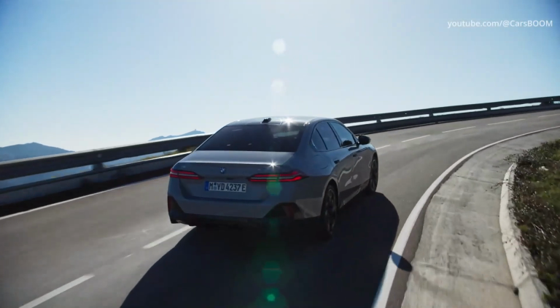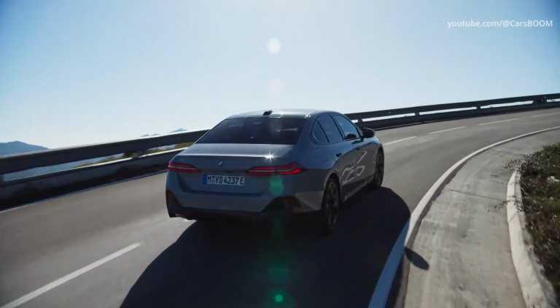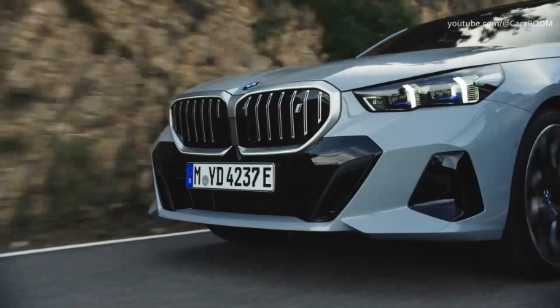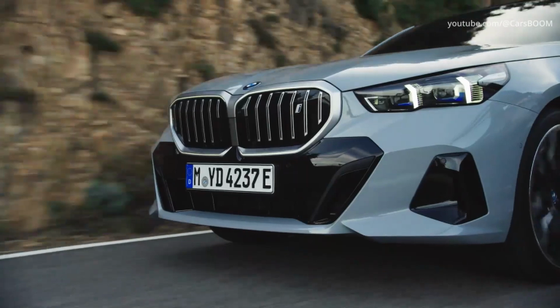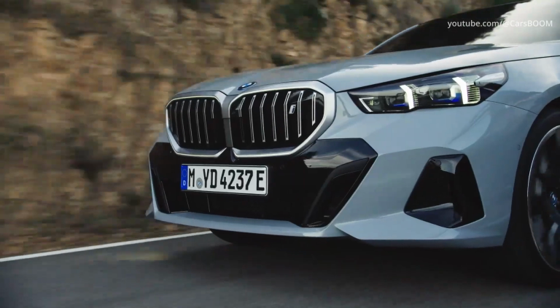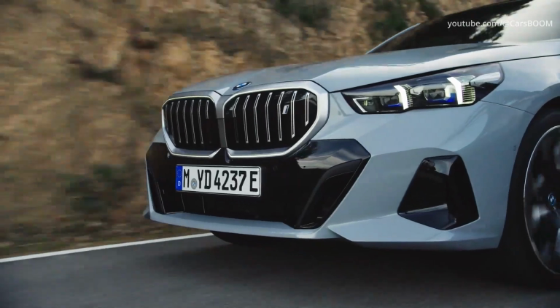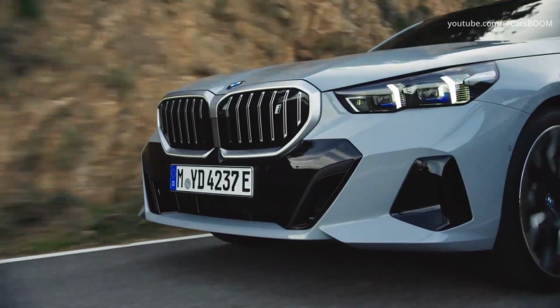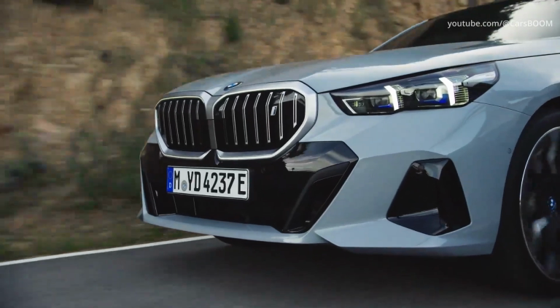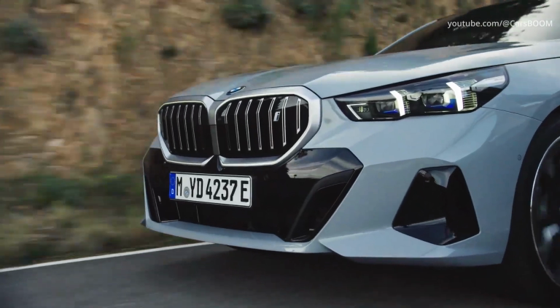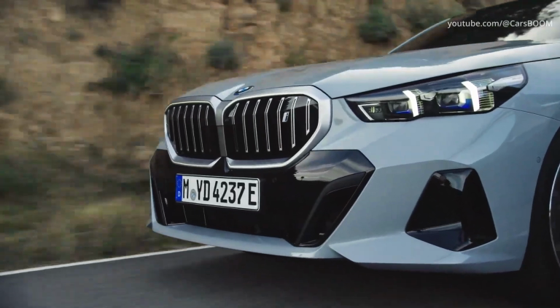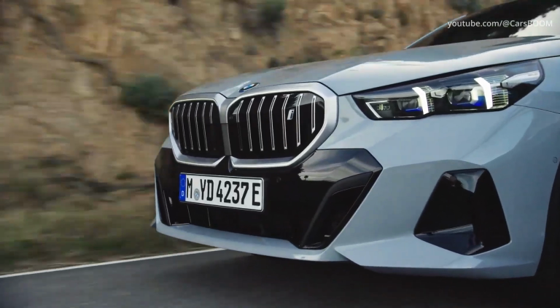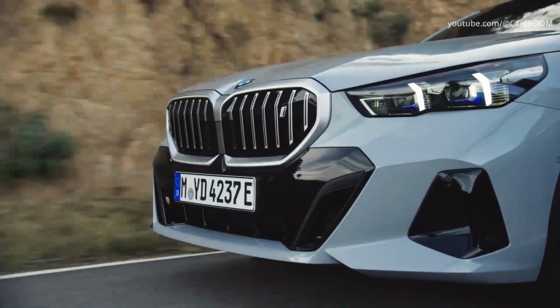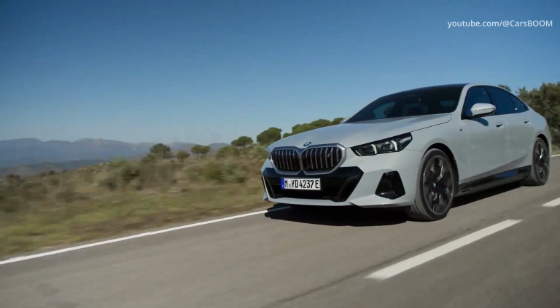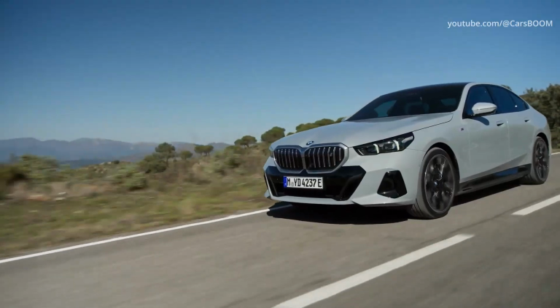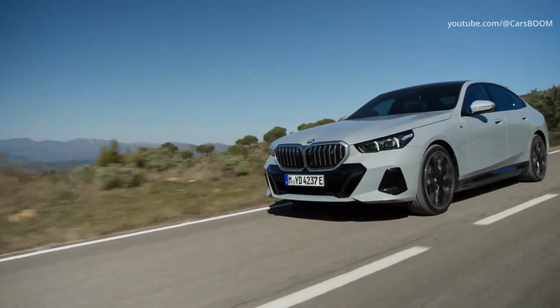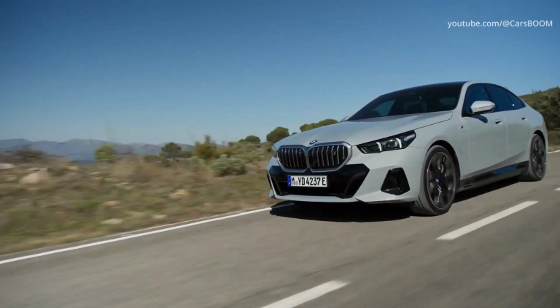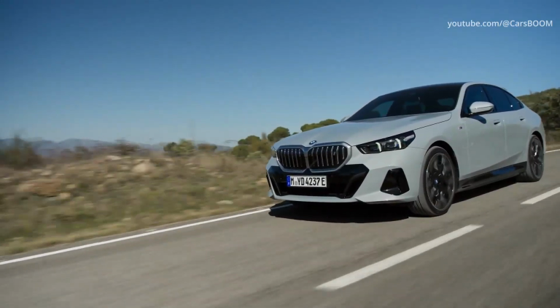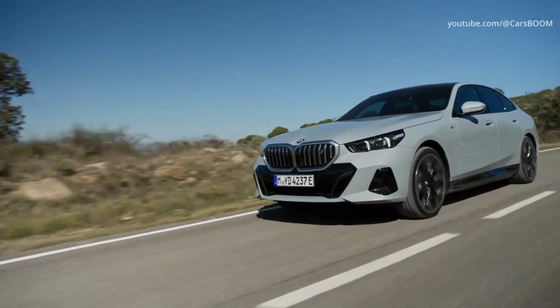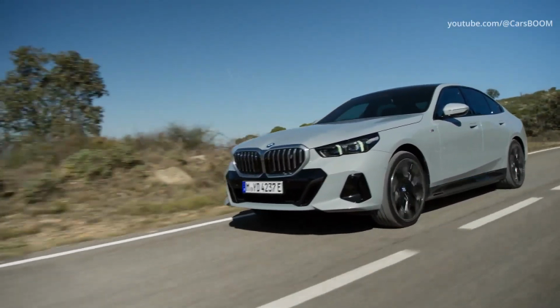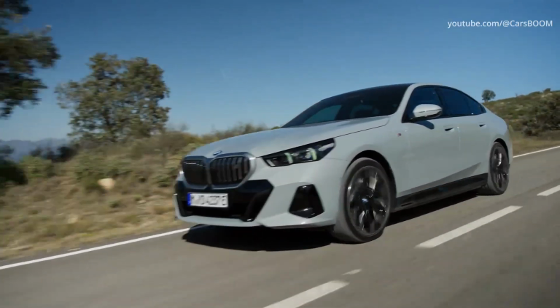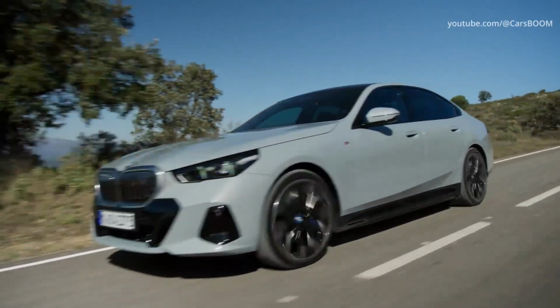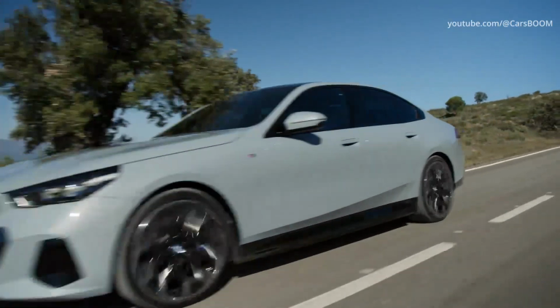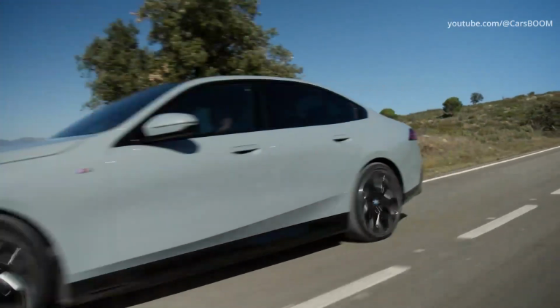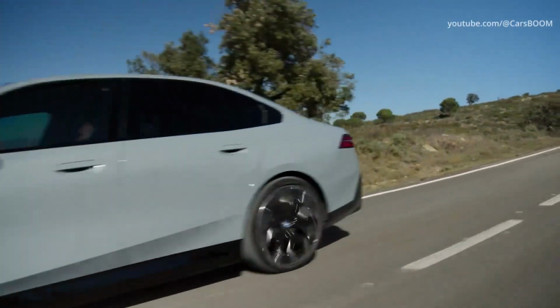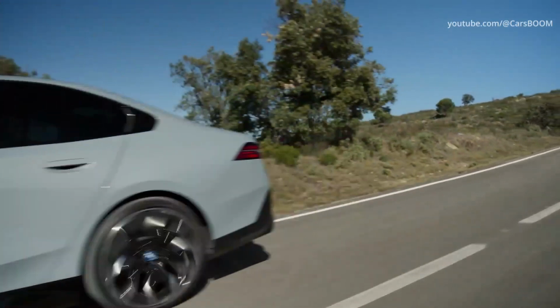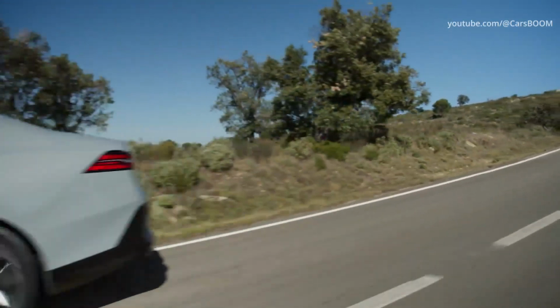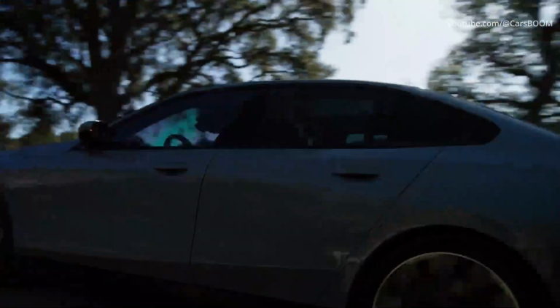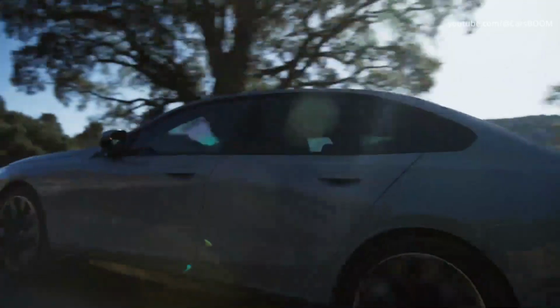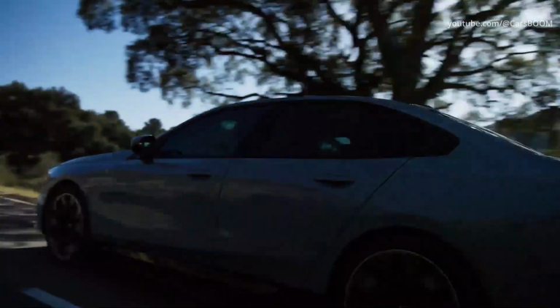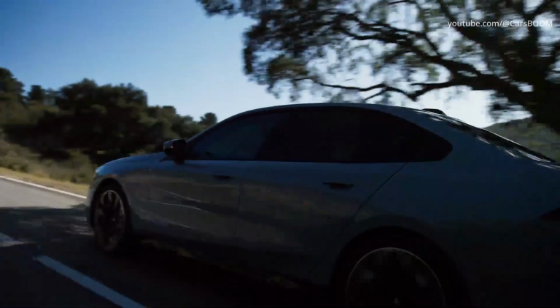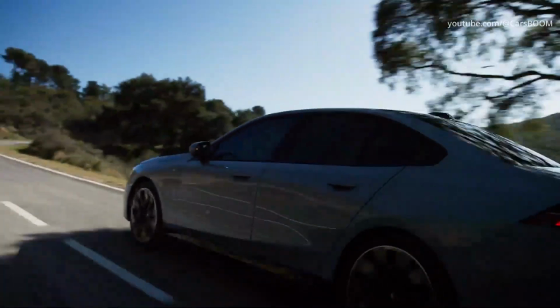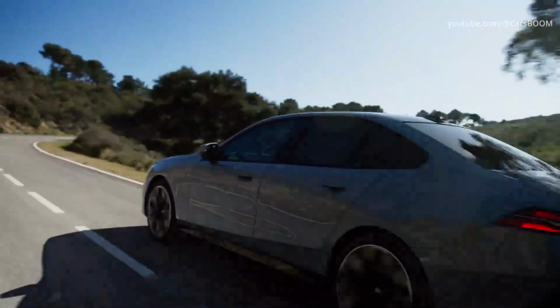The range is 497 to 582 kilometers in the WLTP measurement cycle.